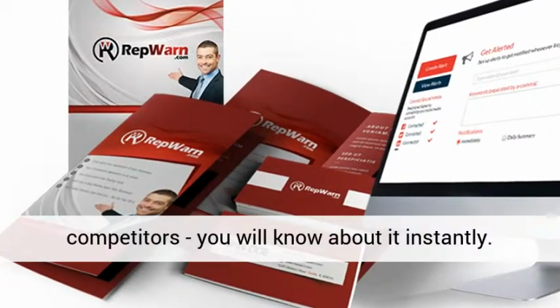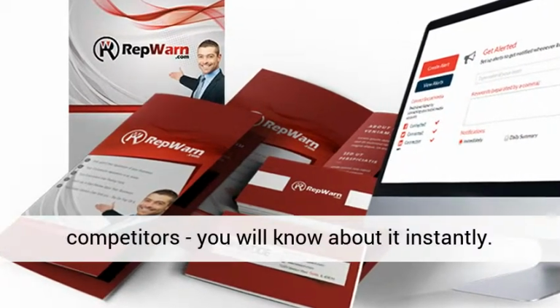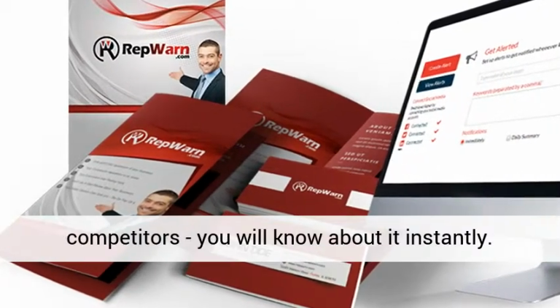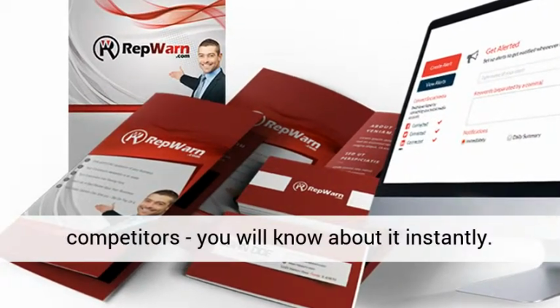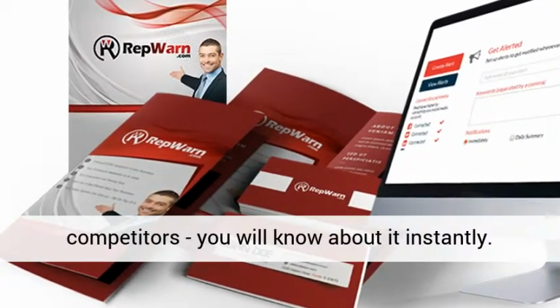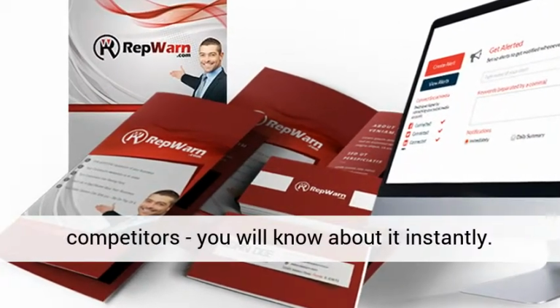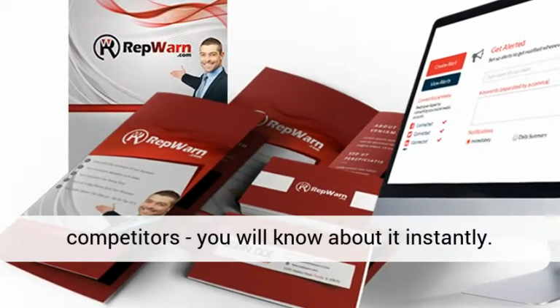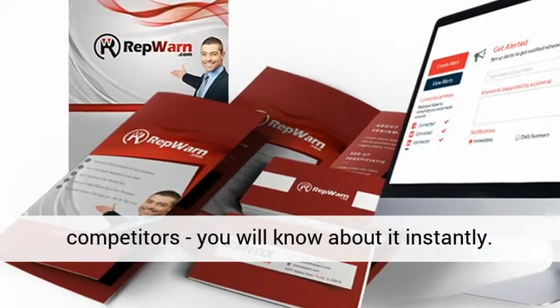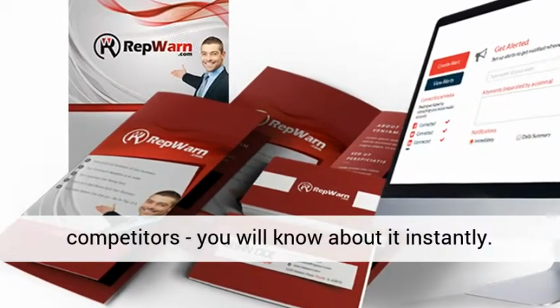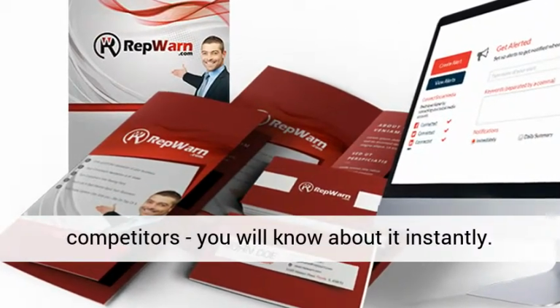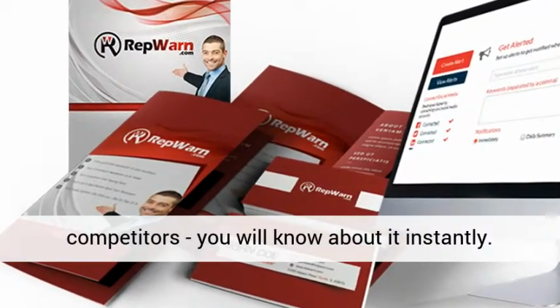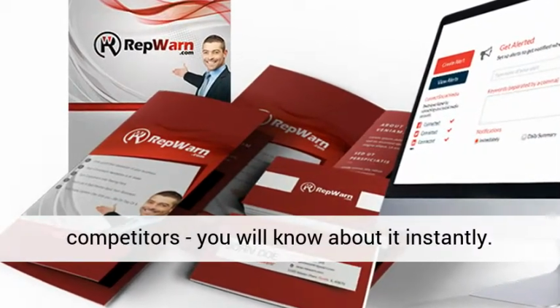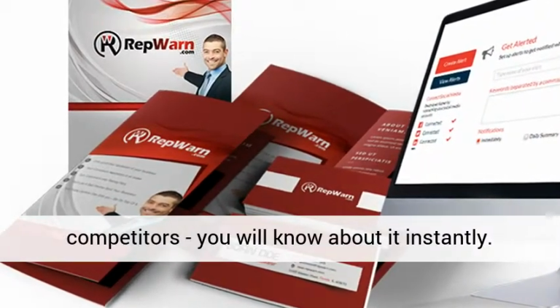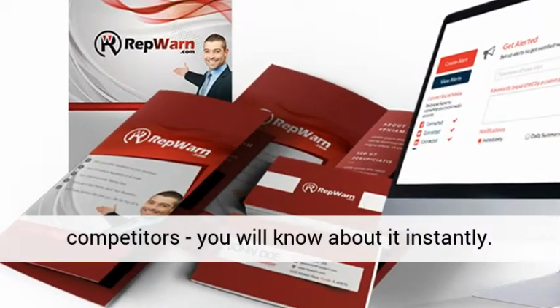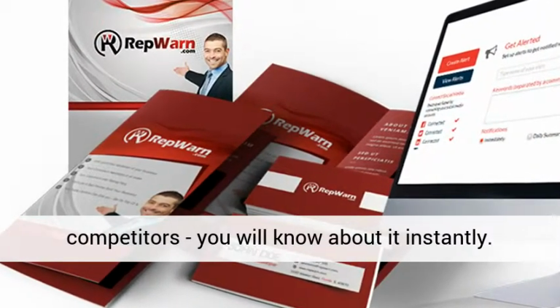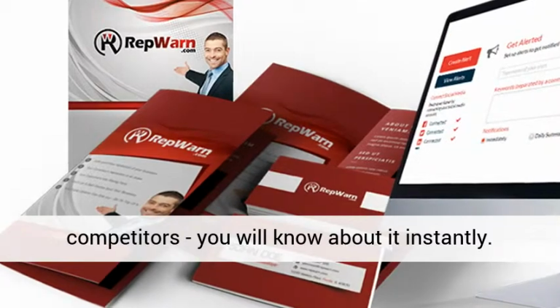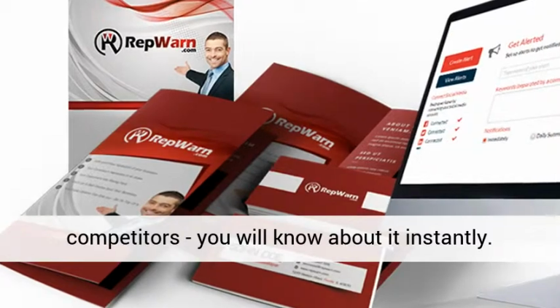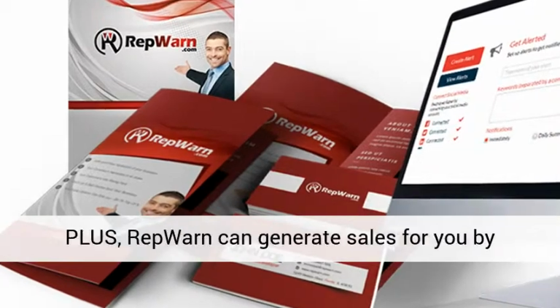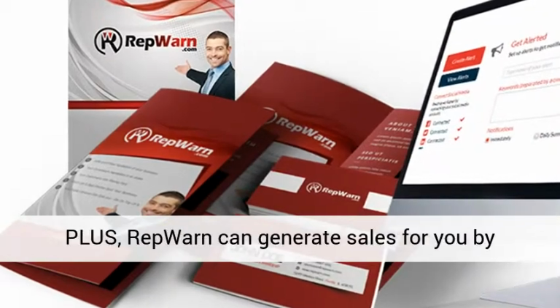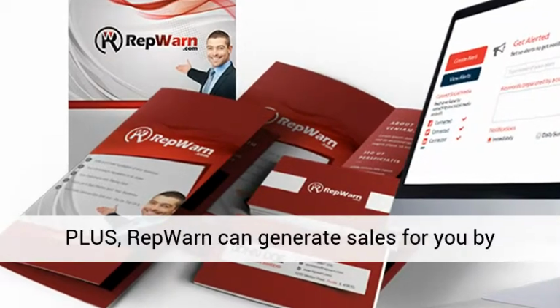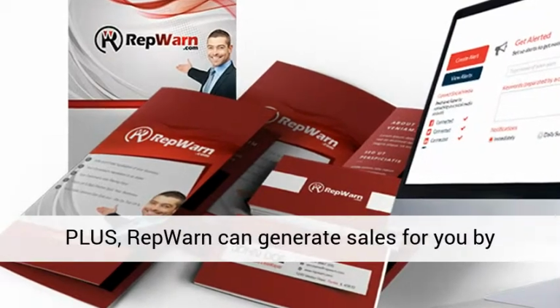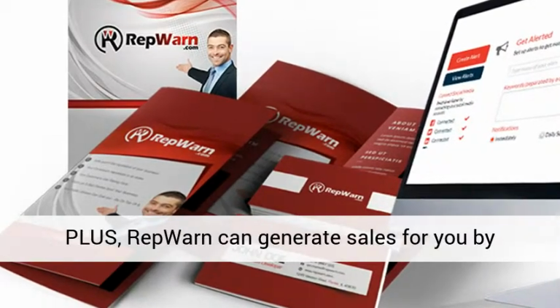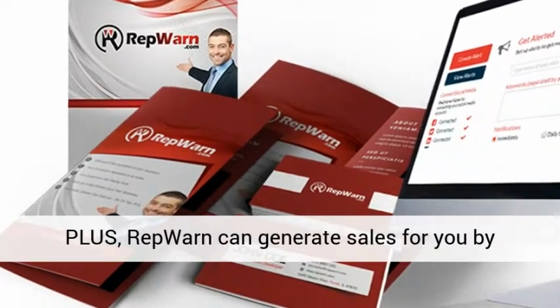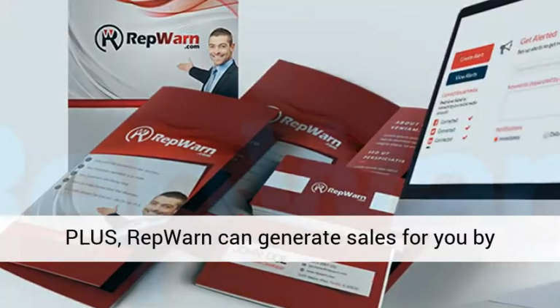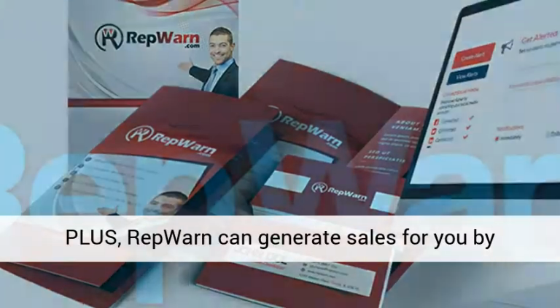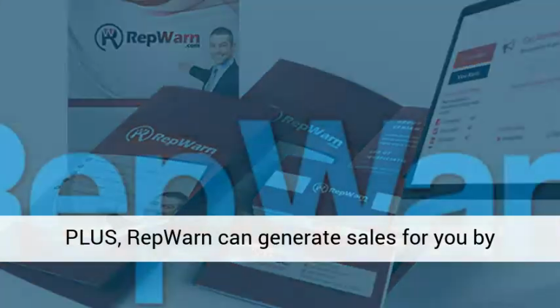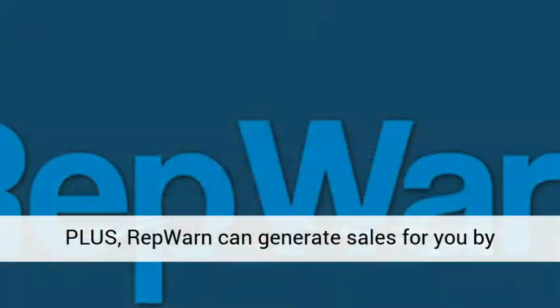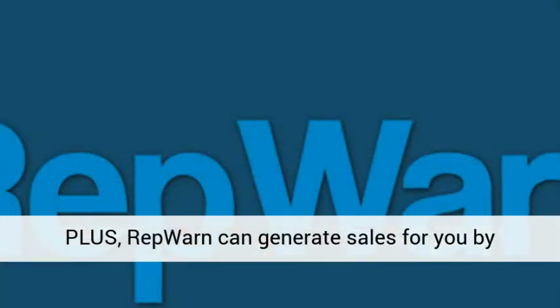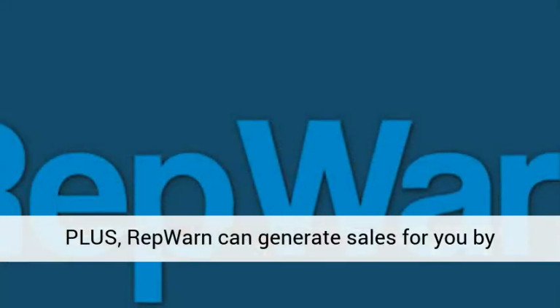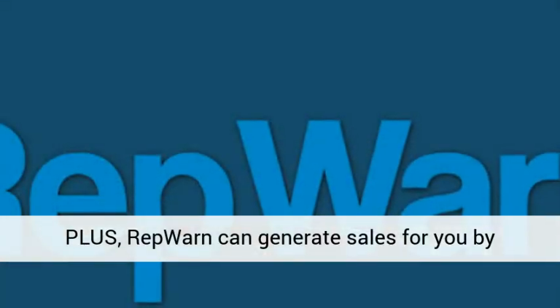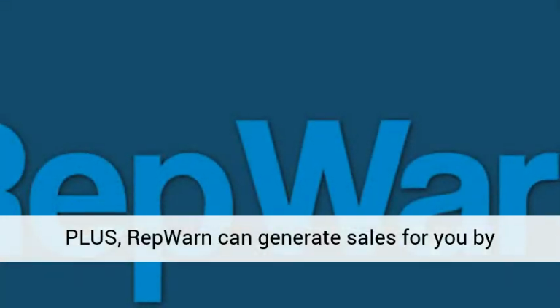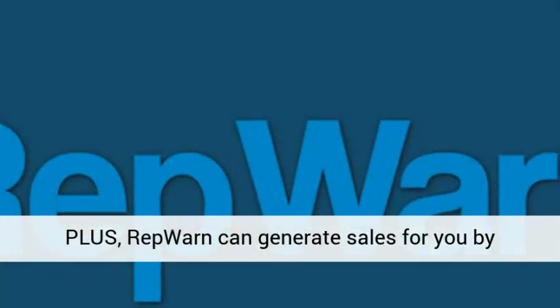Plus, RepWarn can generate sales for you by delivering high interest leads direct to you.